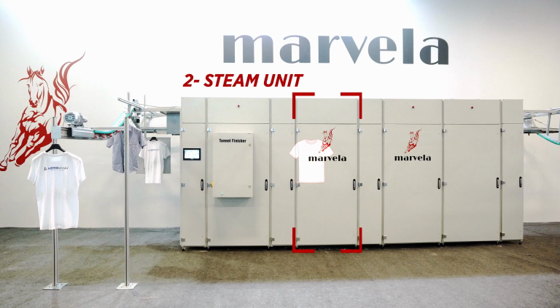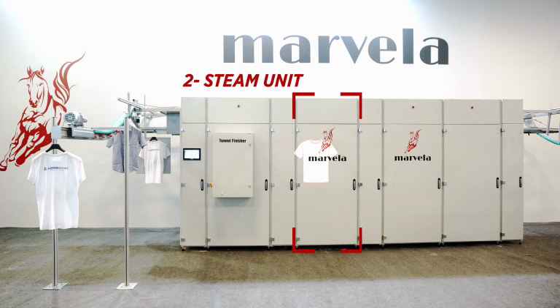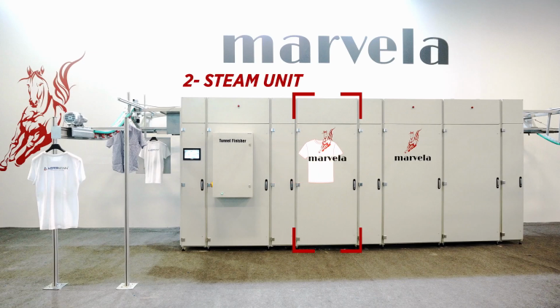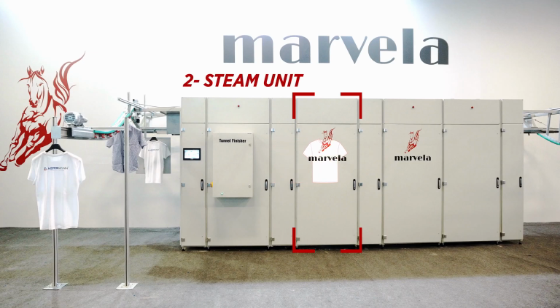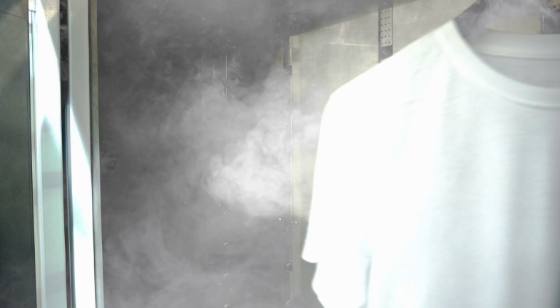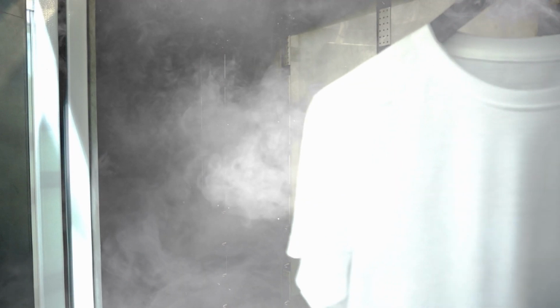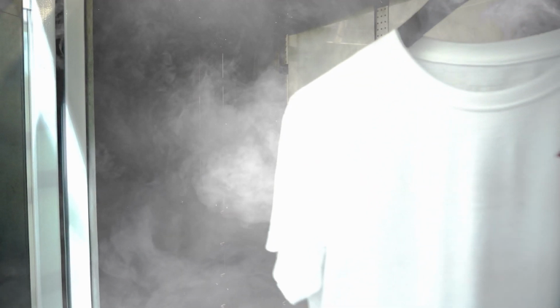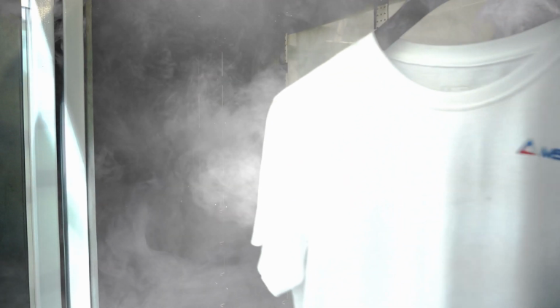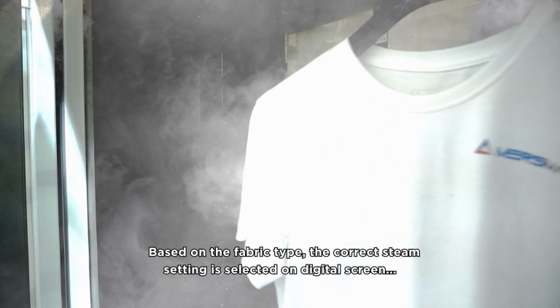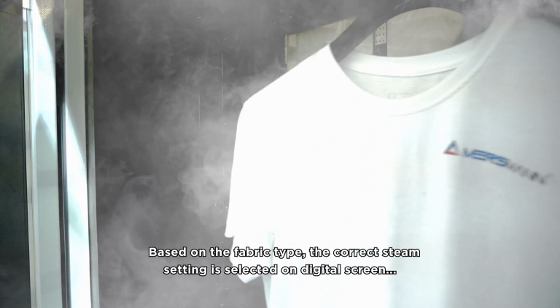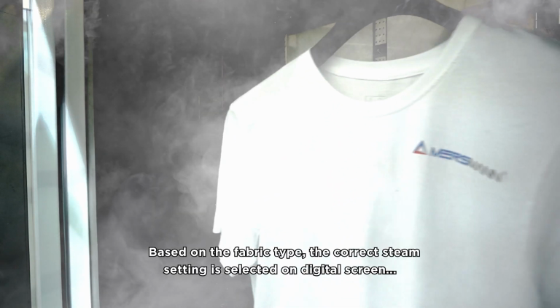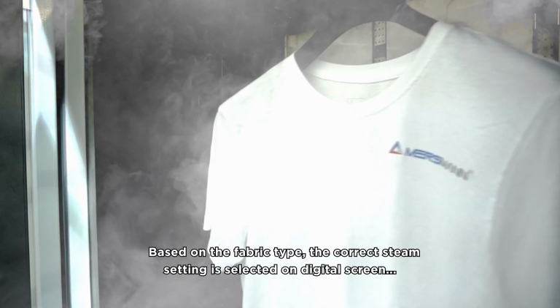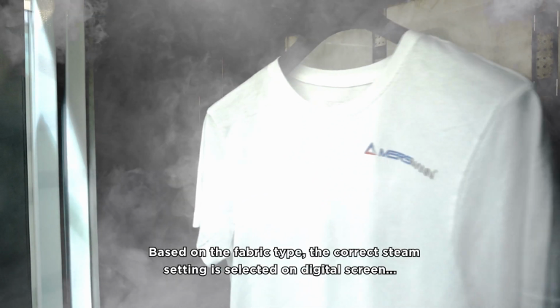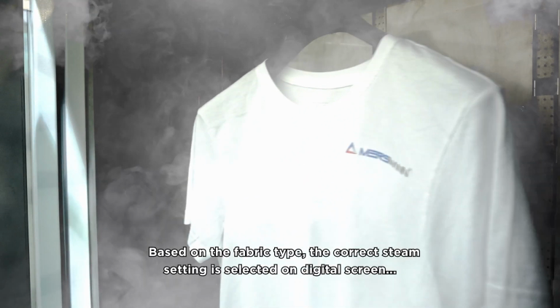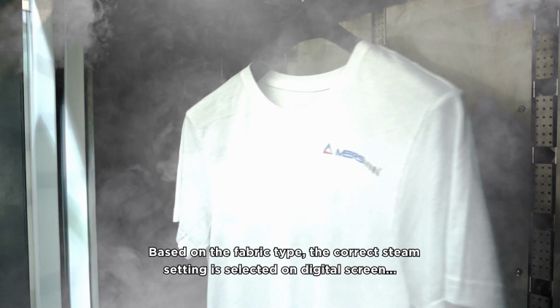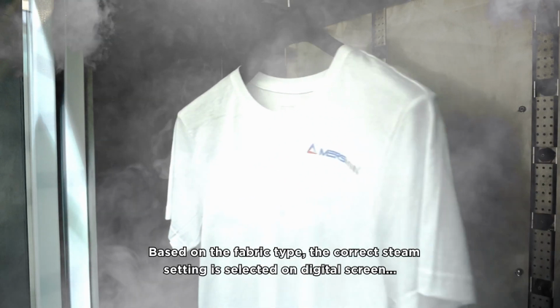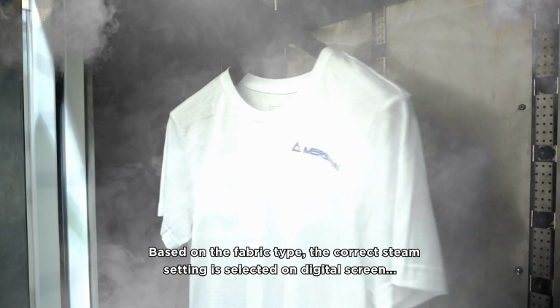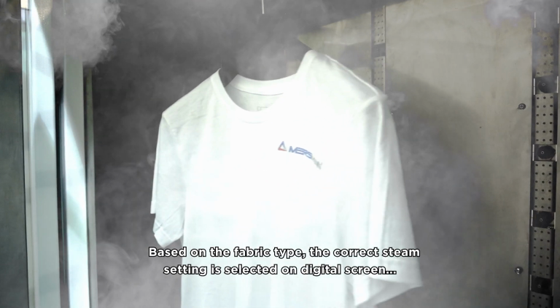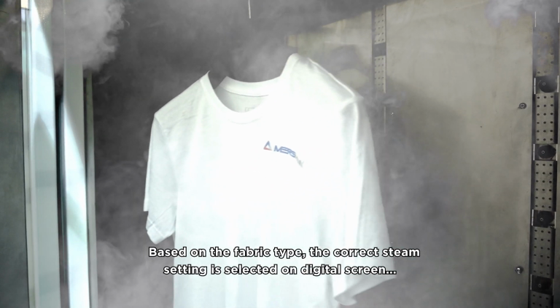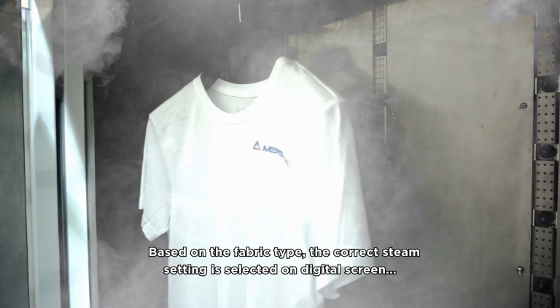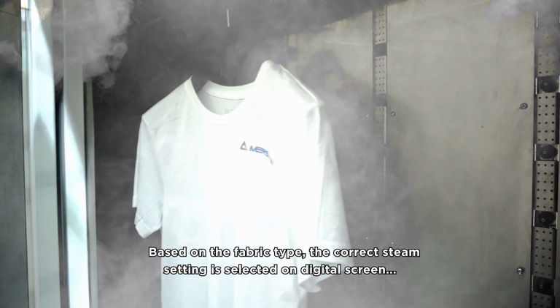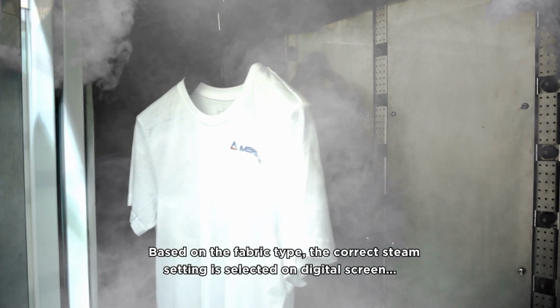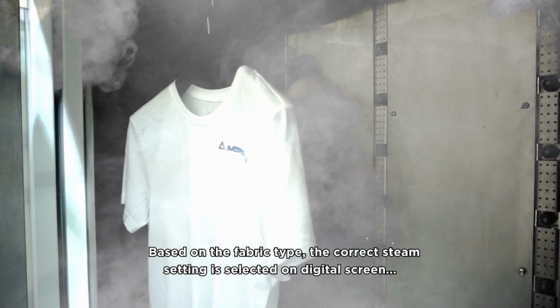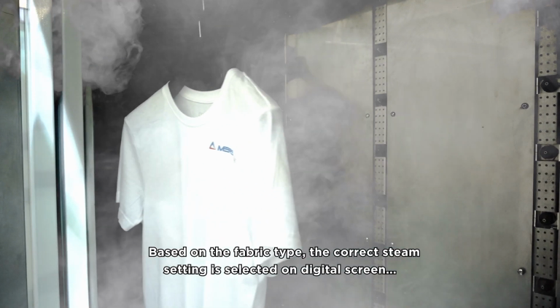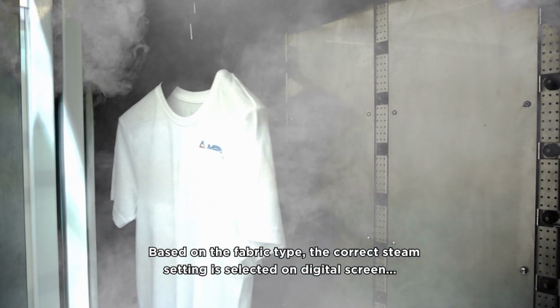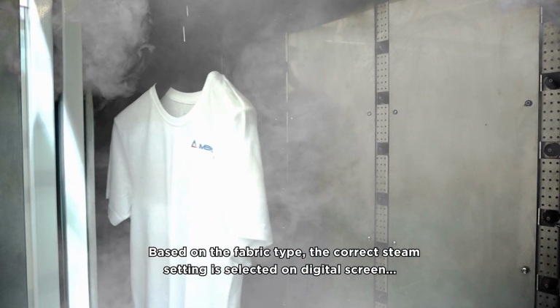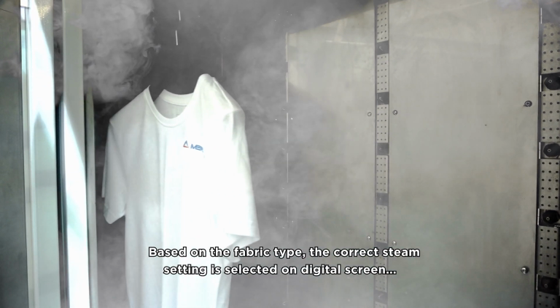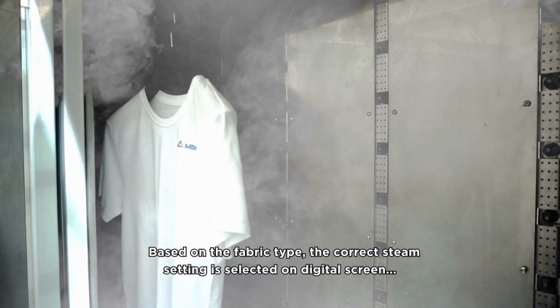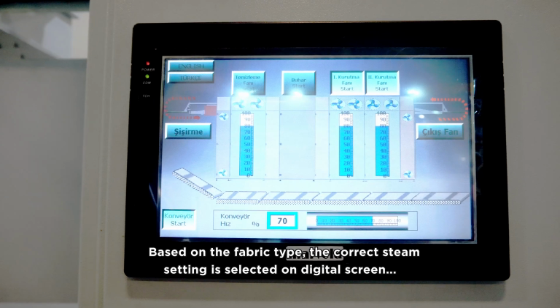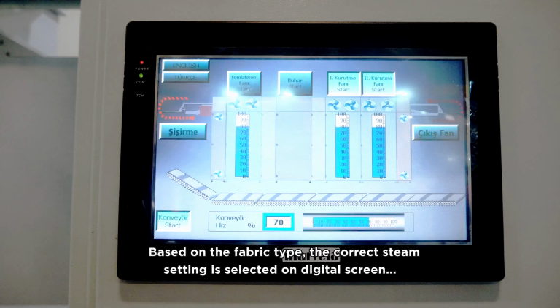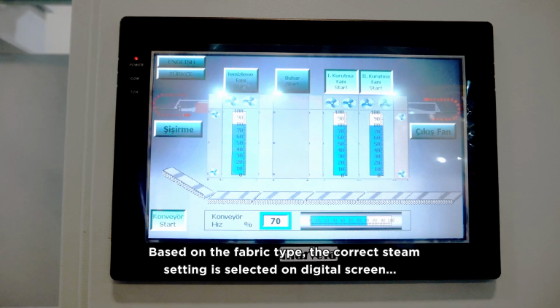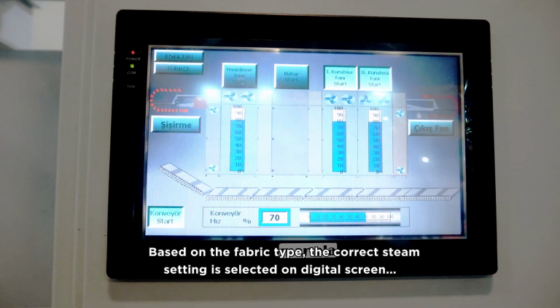Steam Unit: based on the fabric type, the correct steam setting is selected on the digital screen.